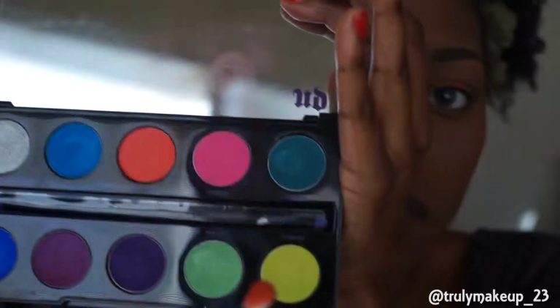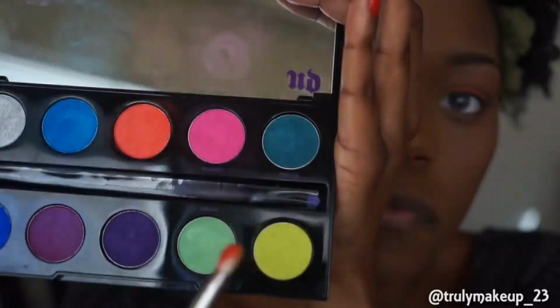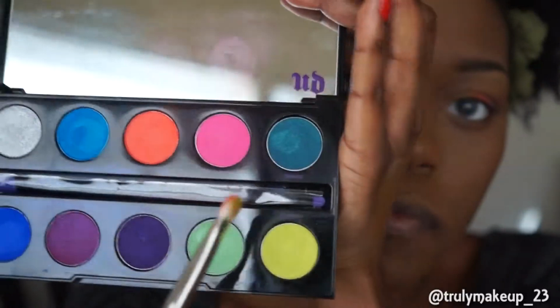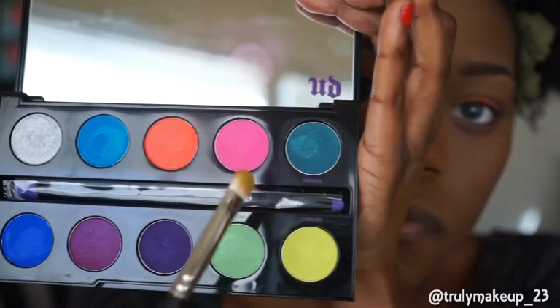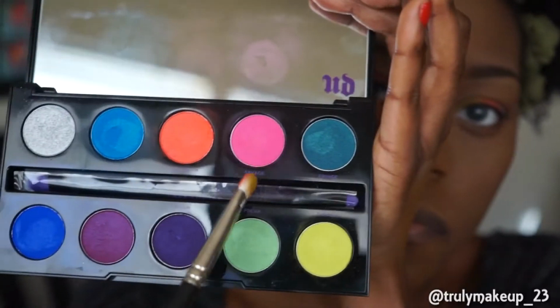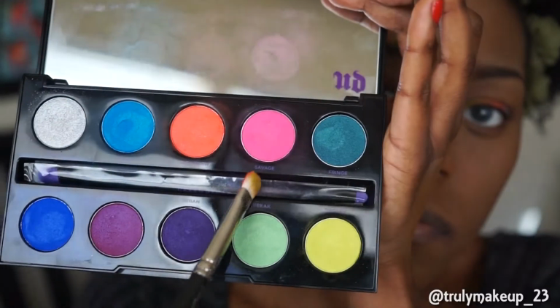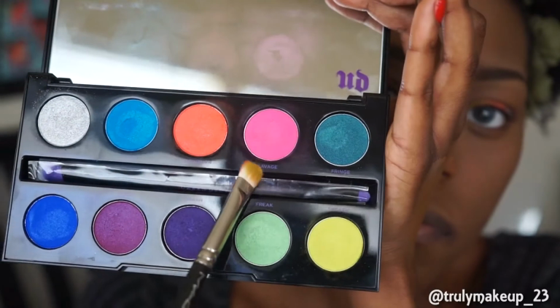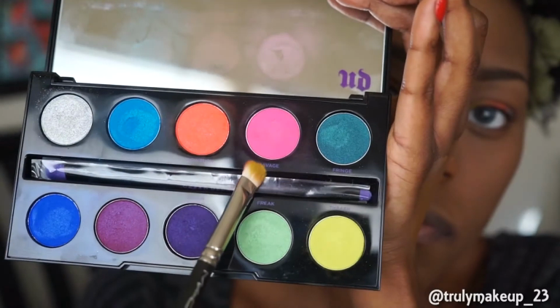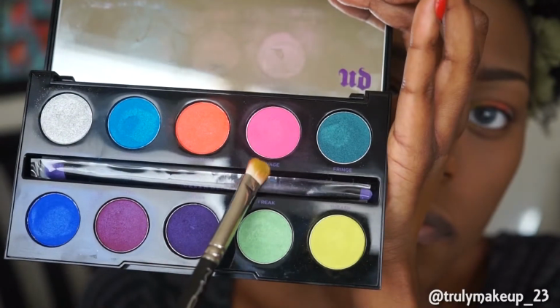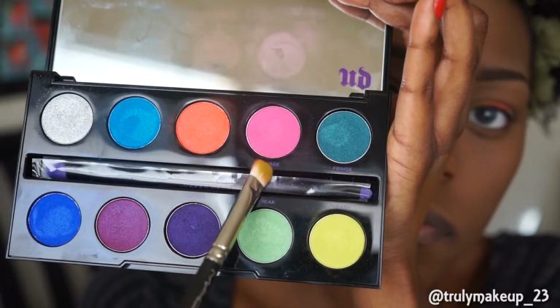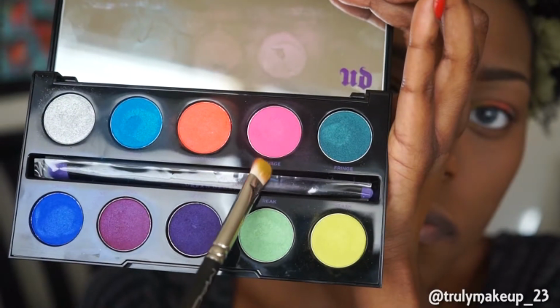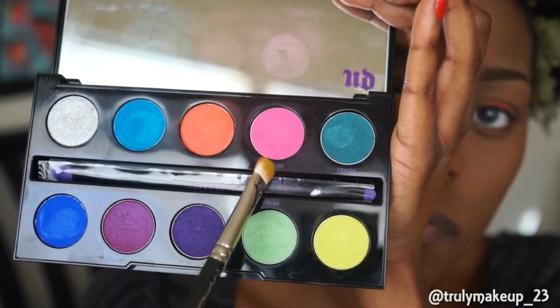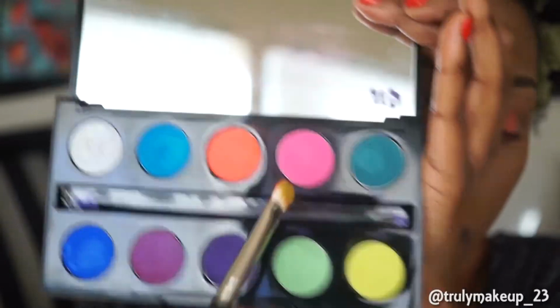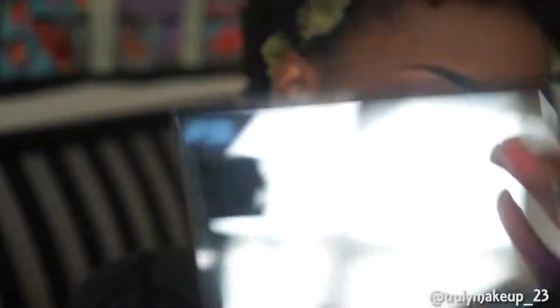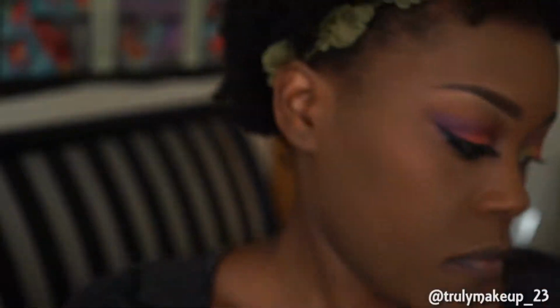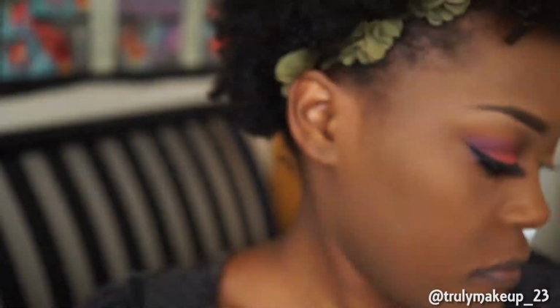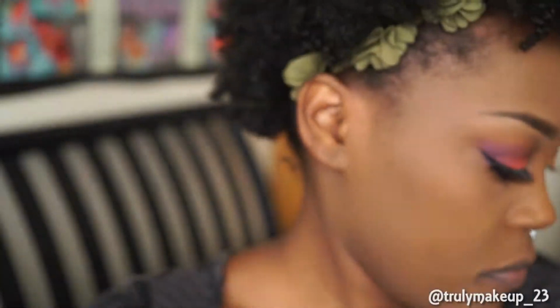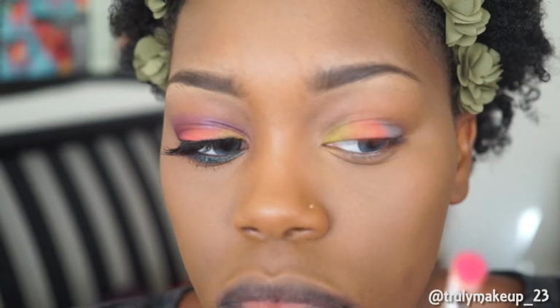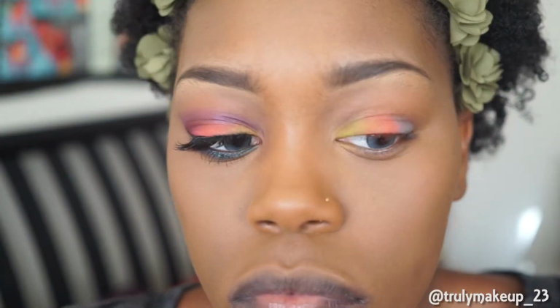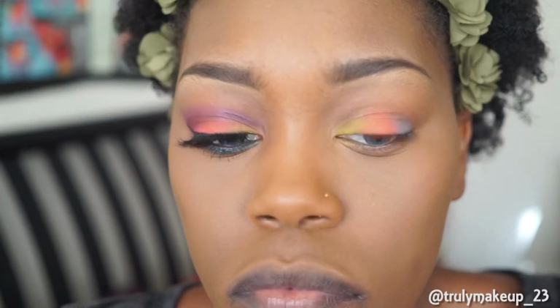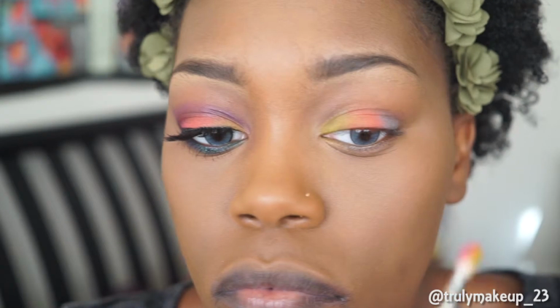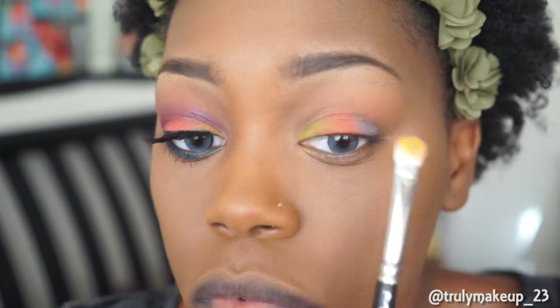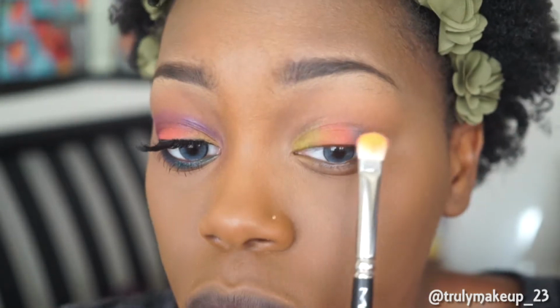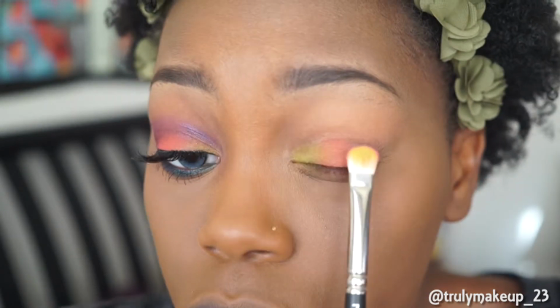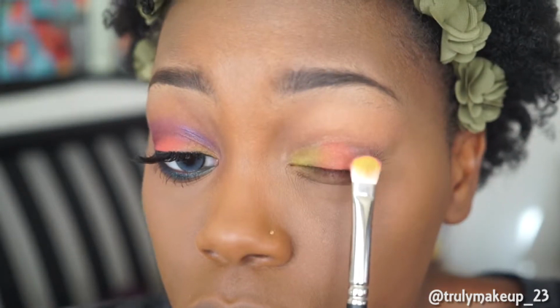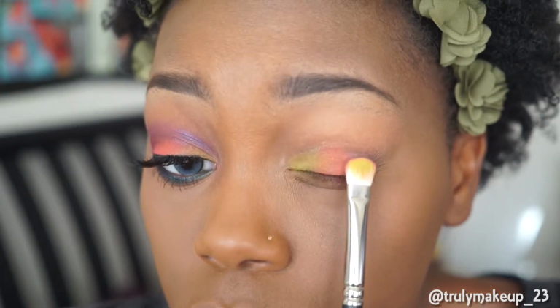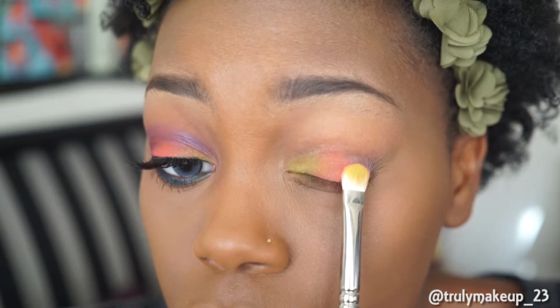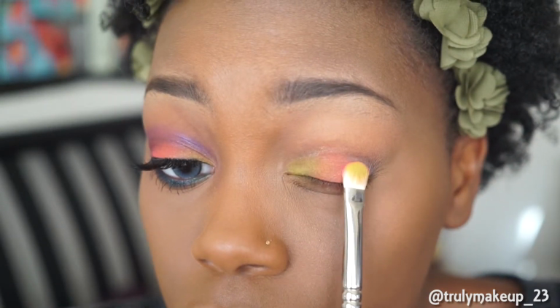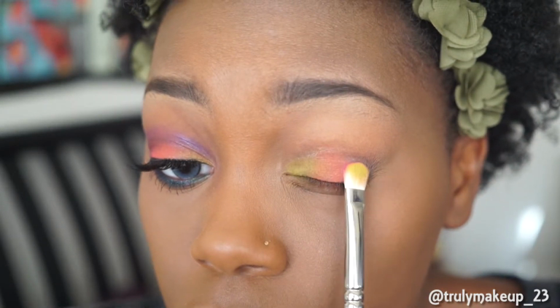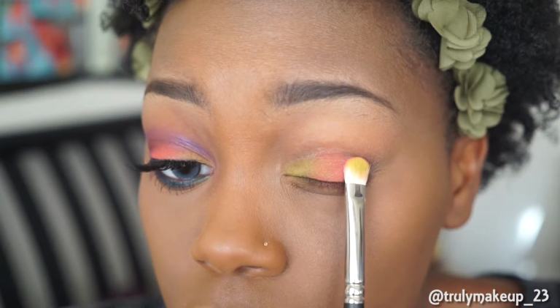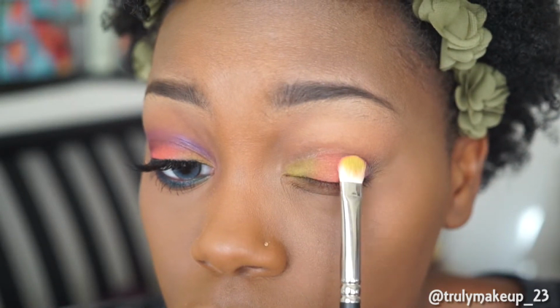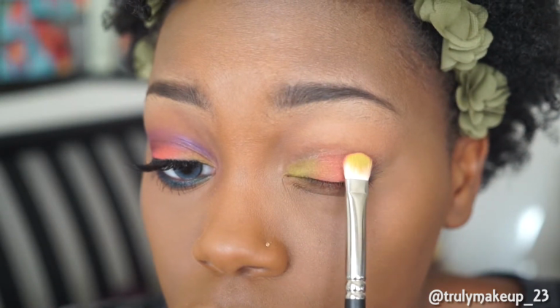Then taking the color Savage, I'll be applying this to the outer lid area, again in patting motions.